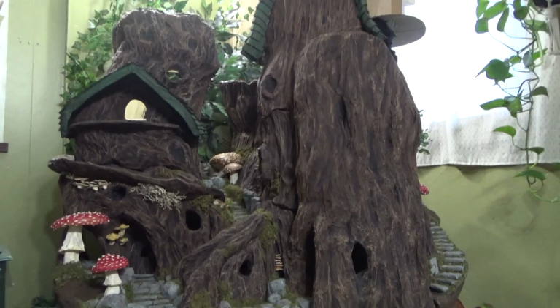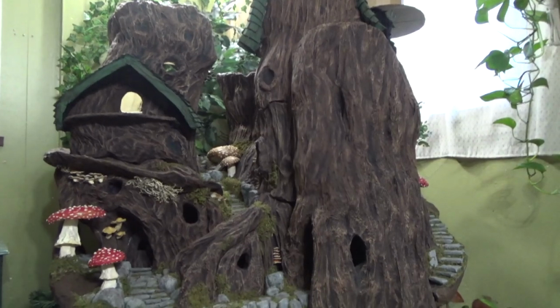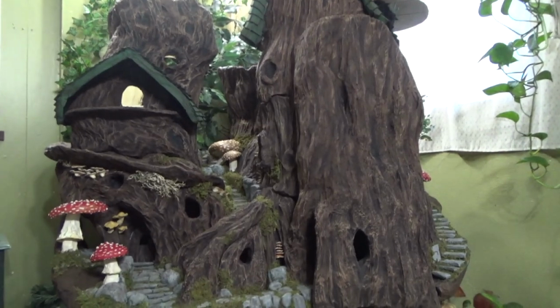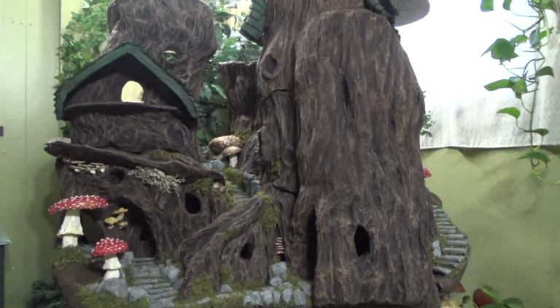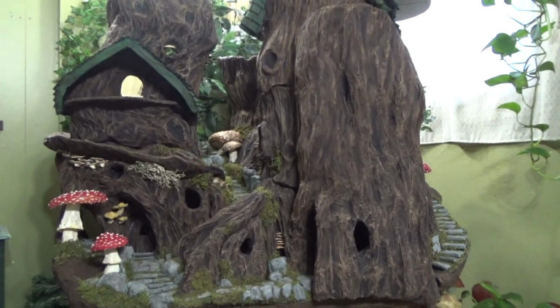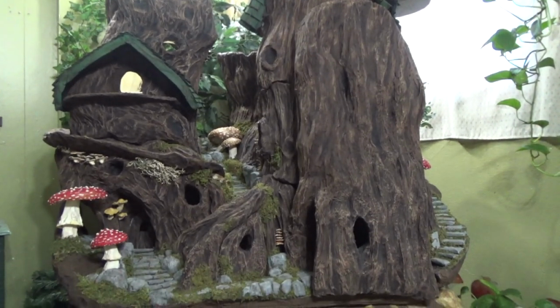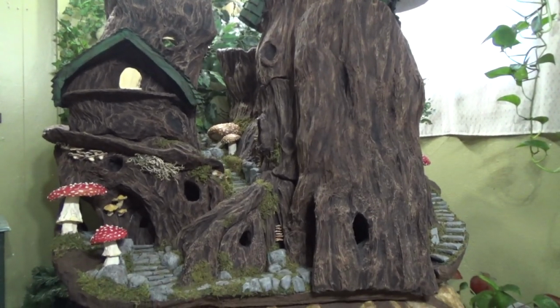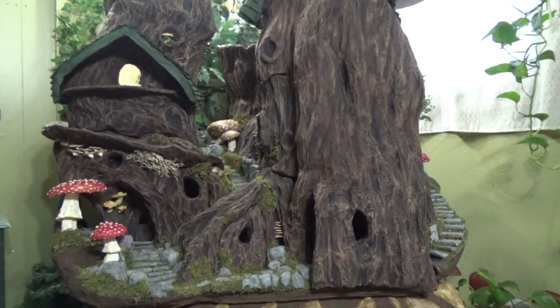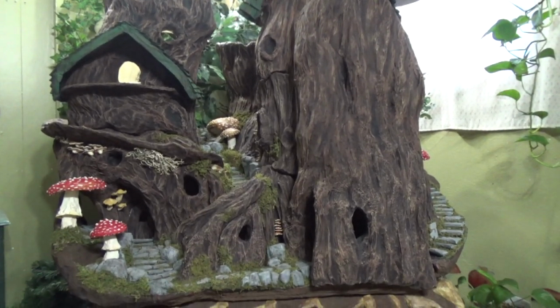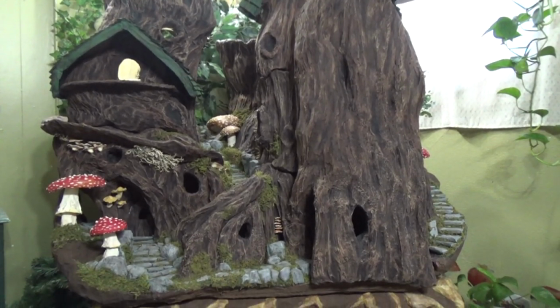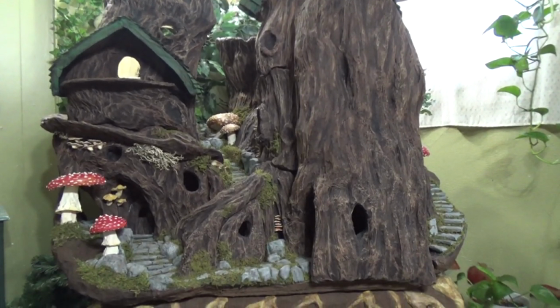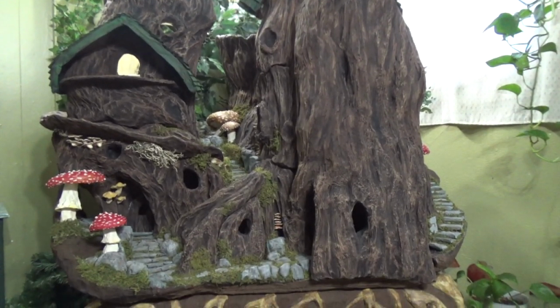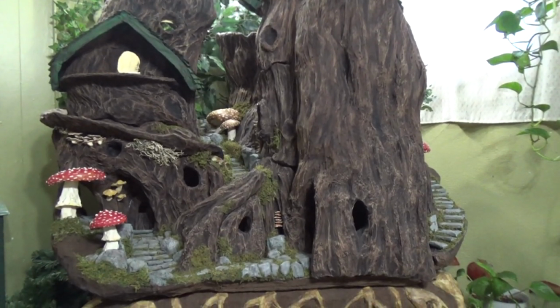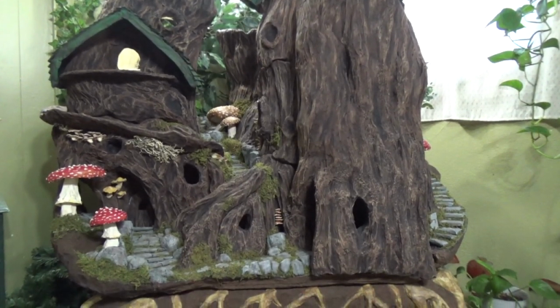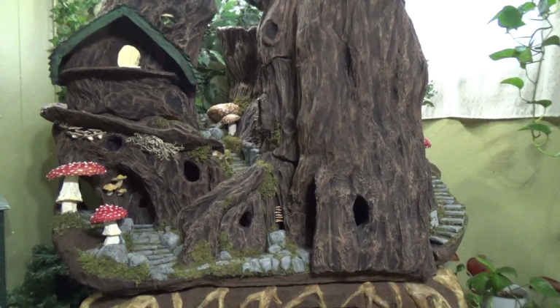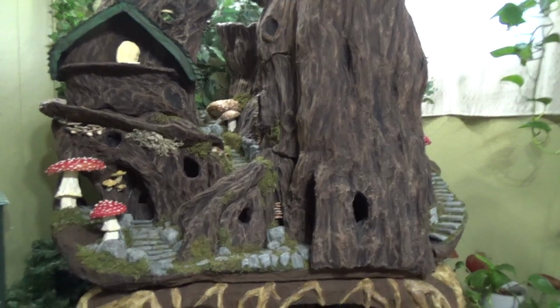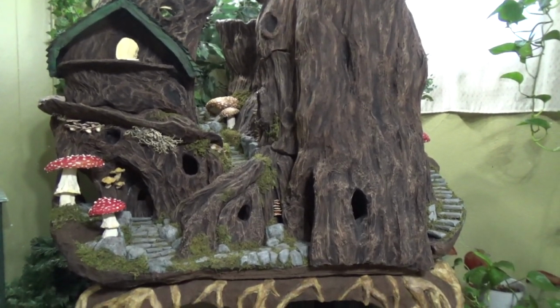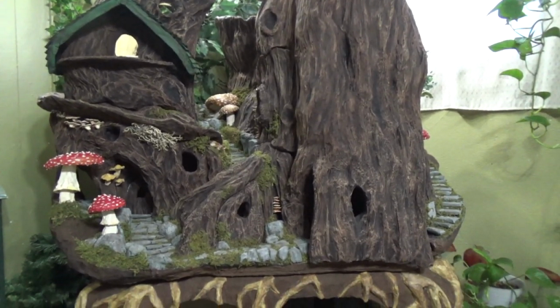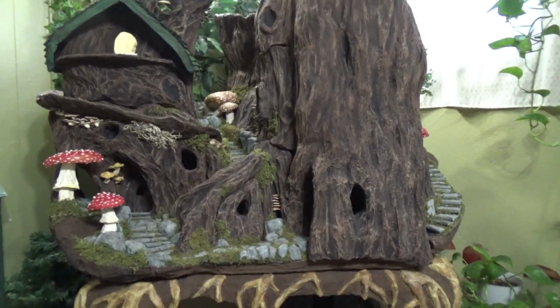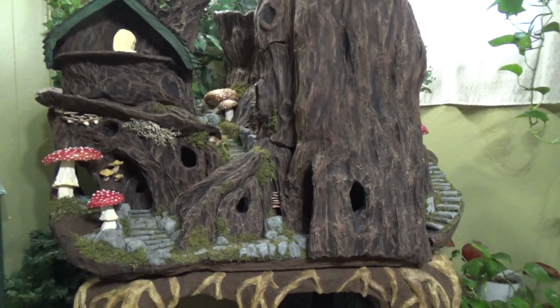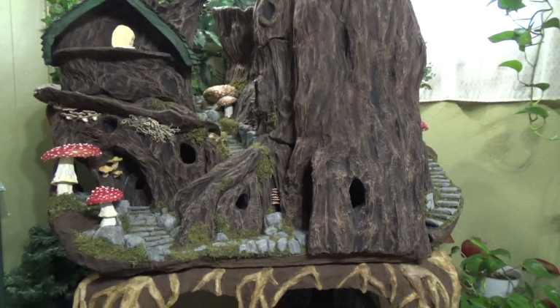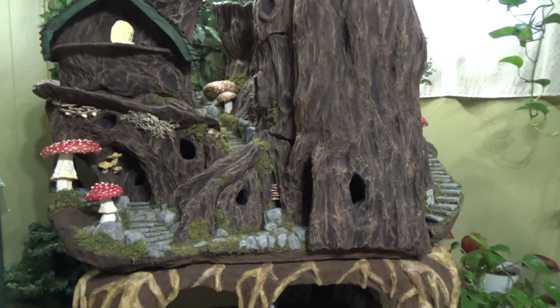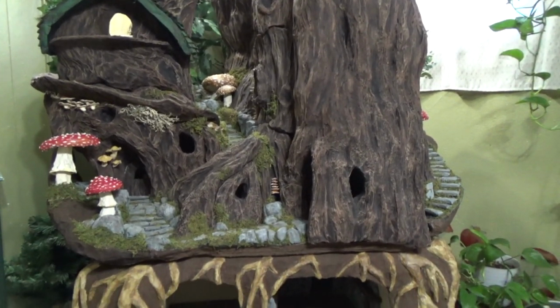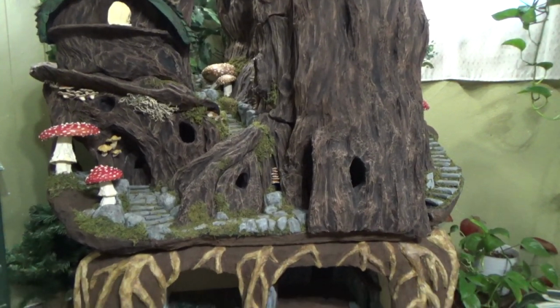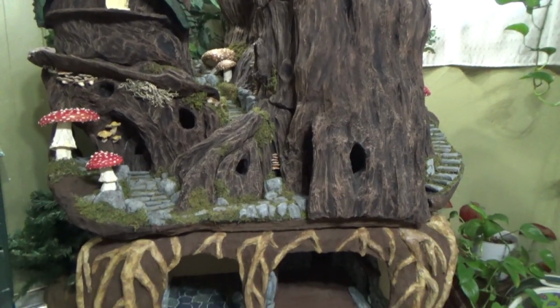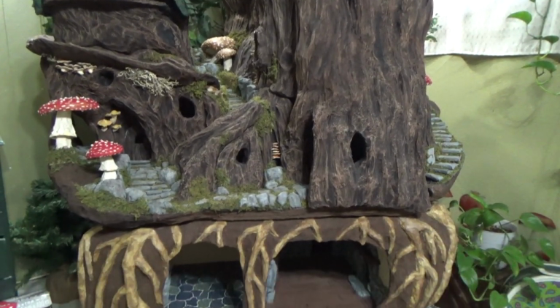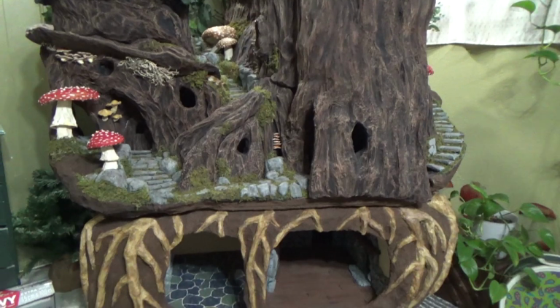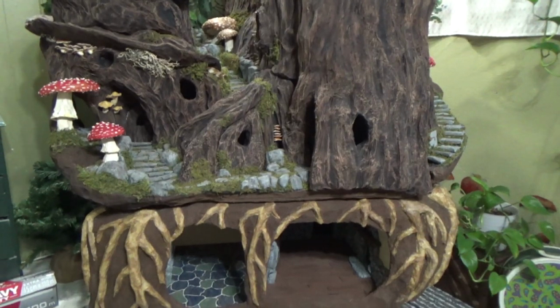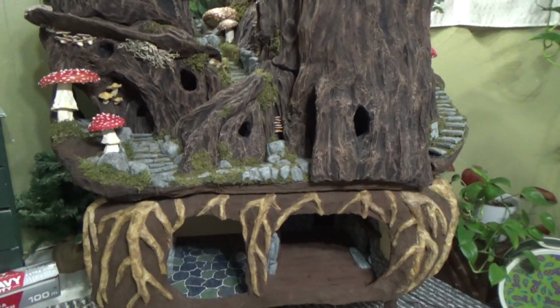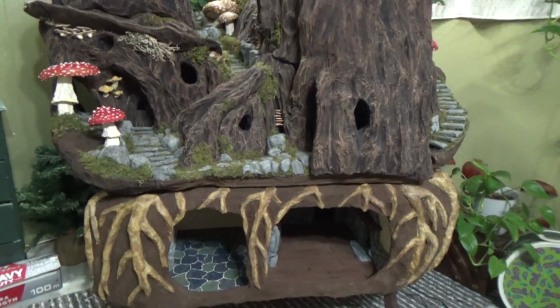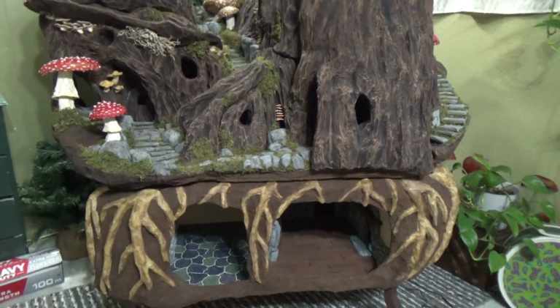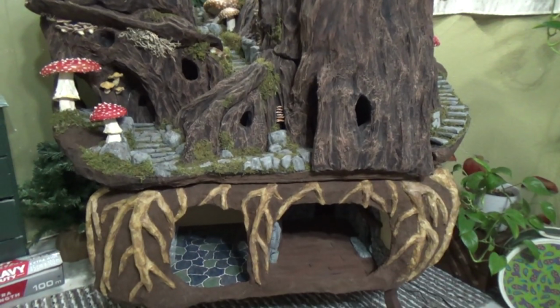Hi guys, welcome back to my channel Where the Gnomes Live. This is Sharon Oyela and today I'm giving you a quick update on my stackable gnome home.